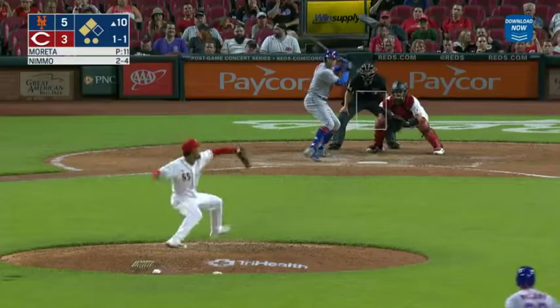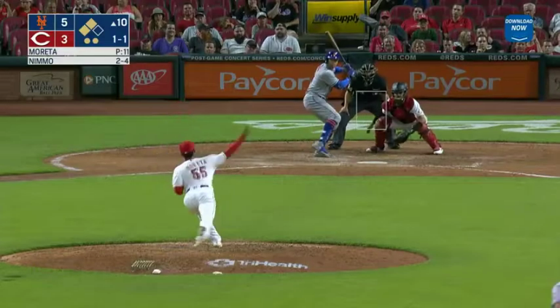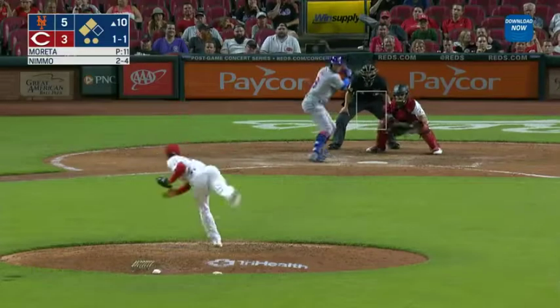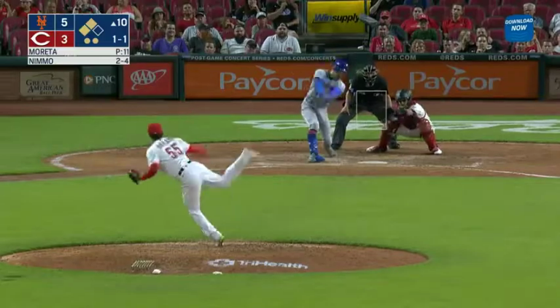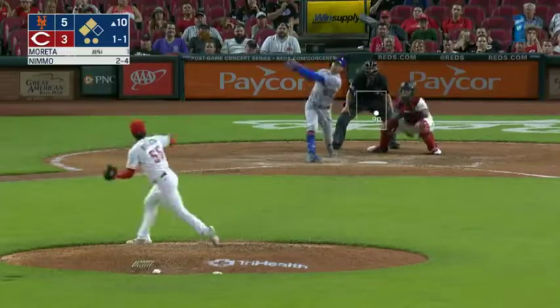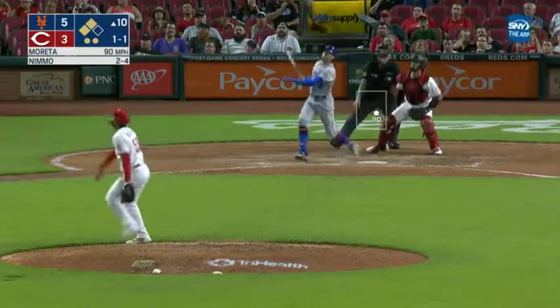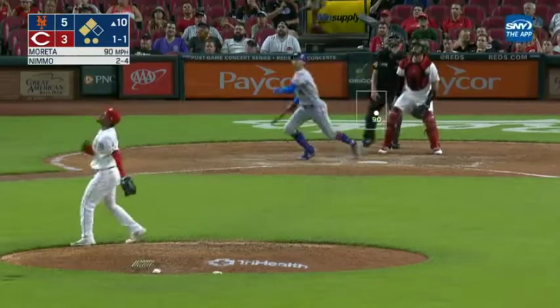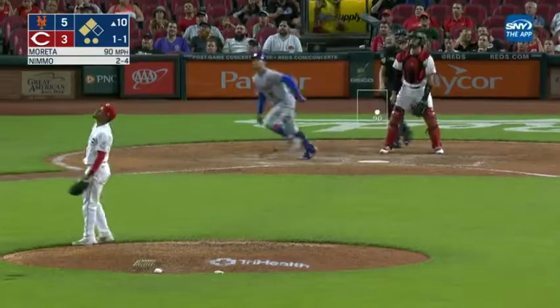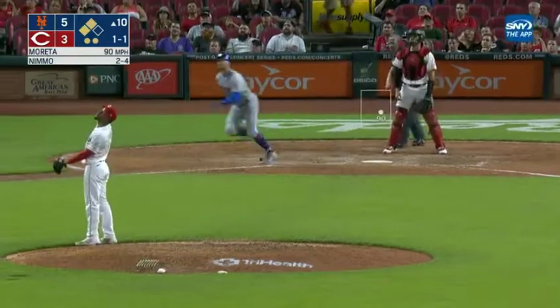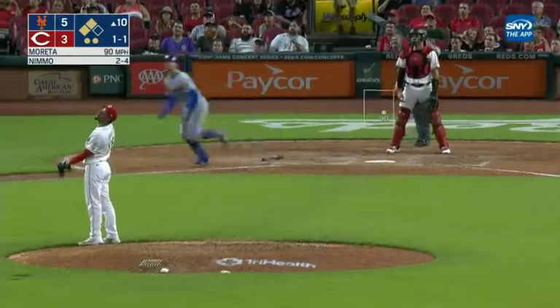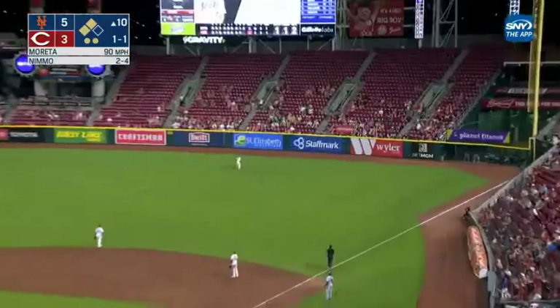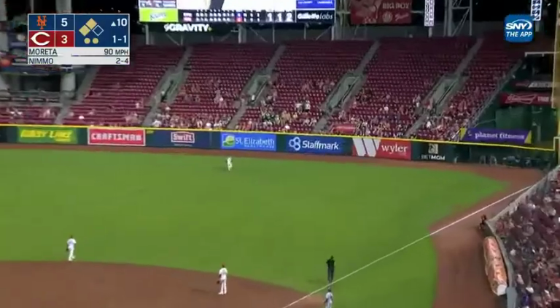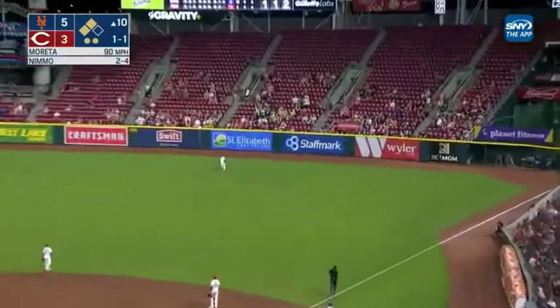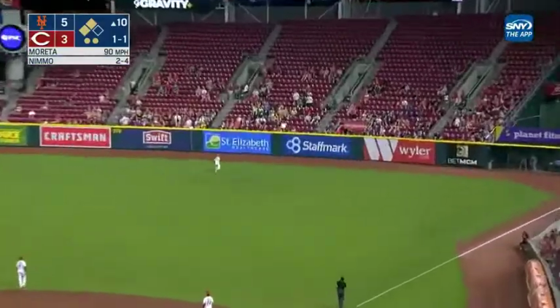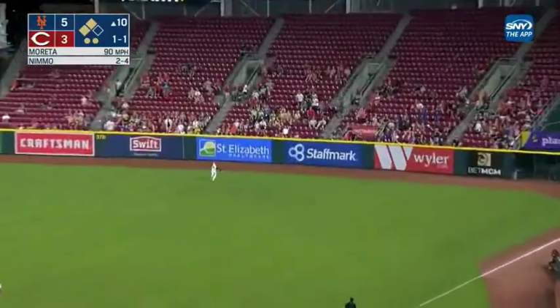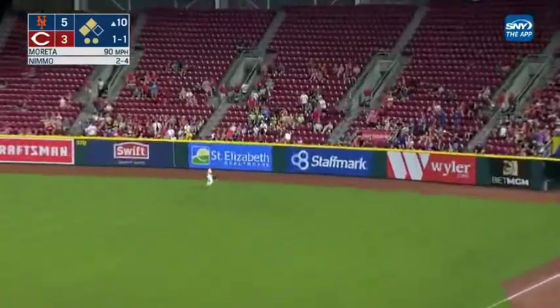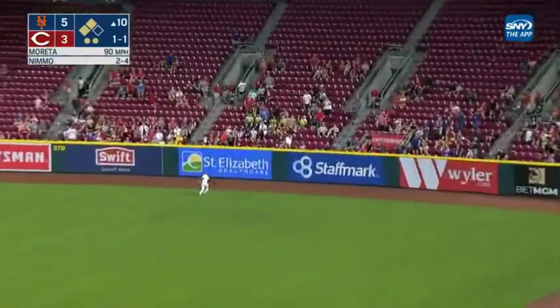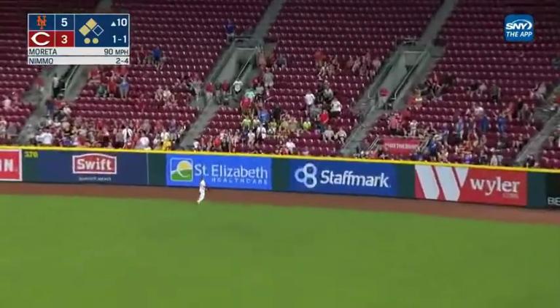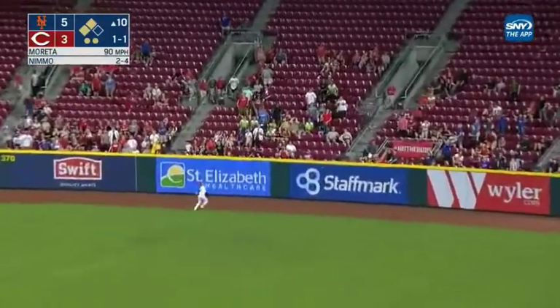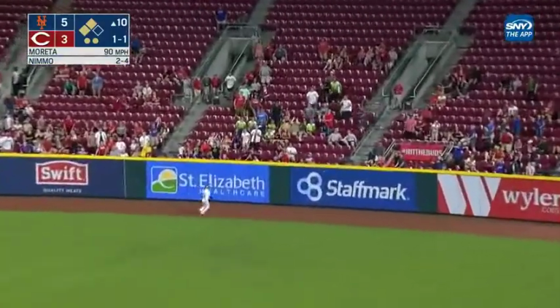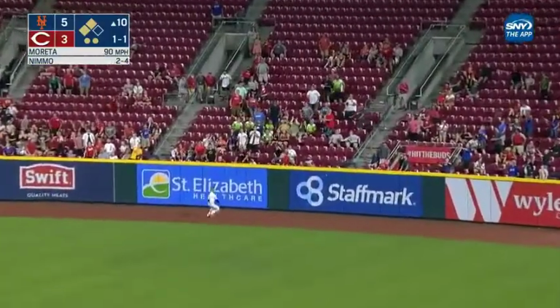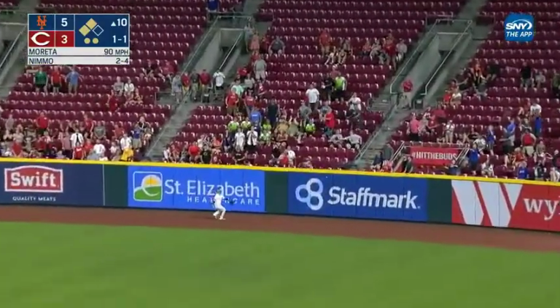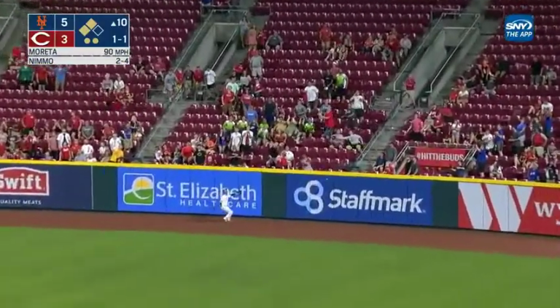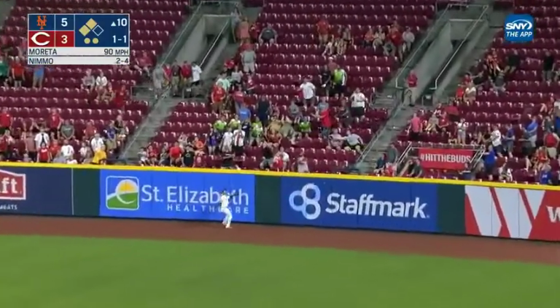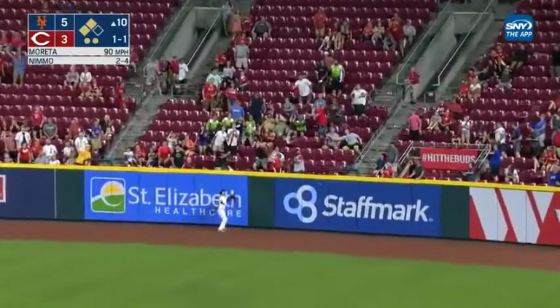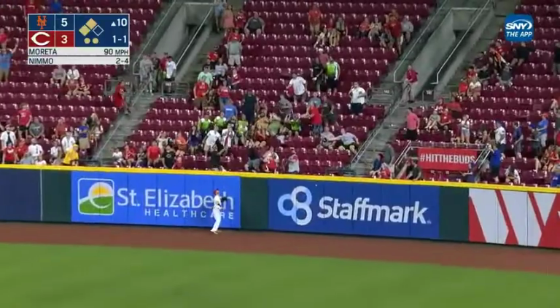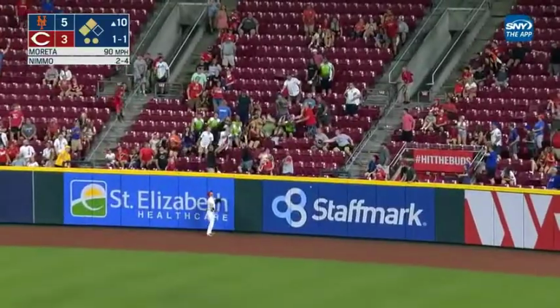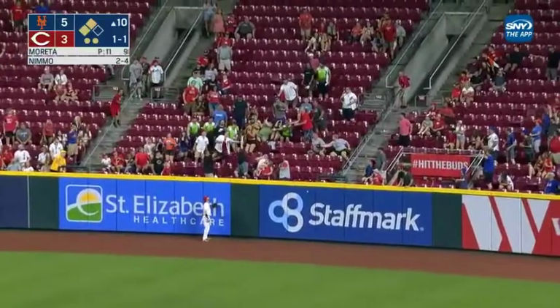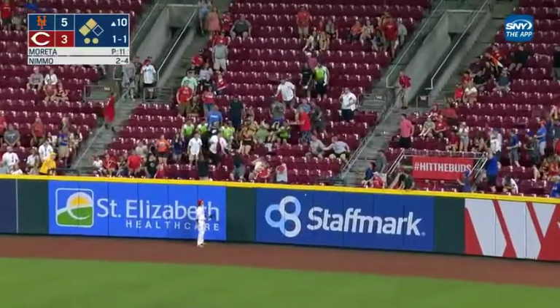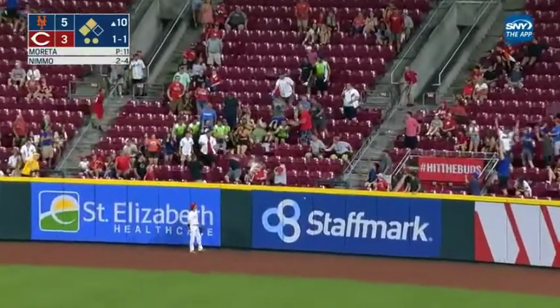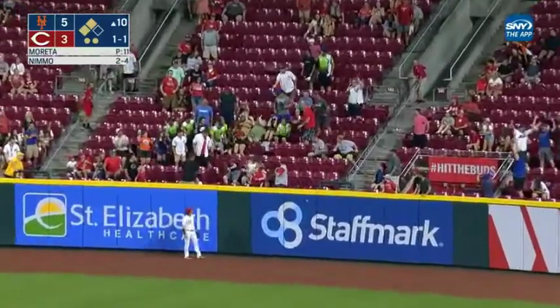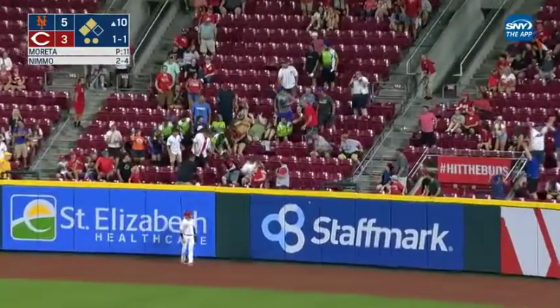He can pass him if he gets hit. This is hit in the air to right field — it's deep. Back goes Naquin, back near the wall — and it's out of here.